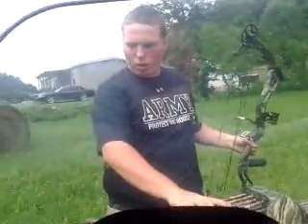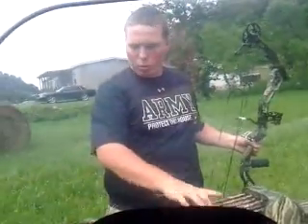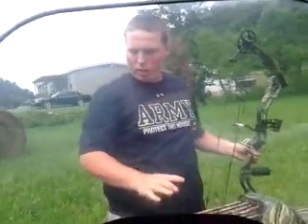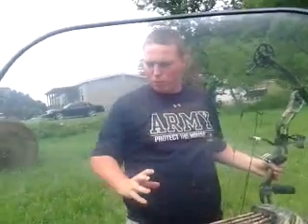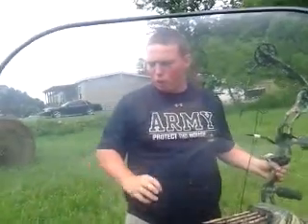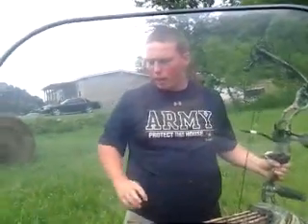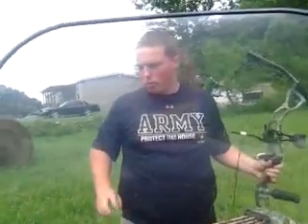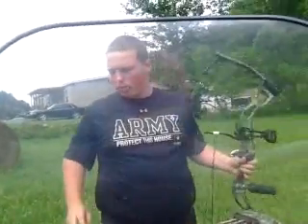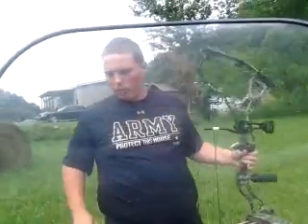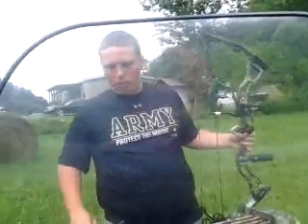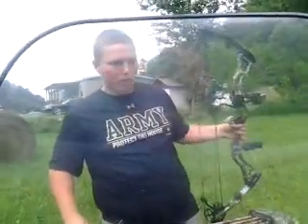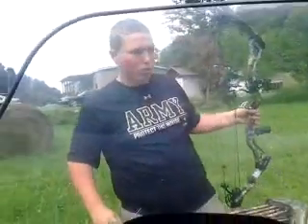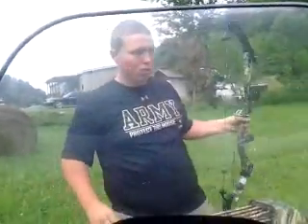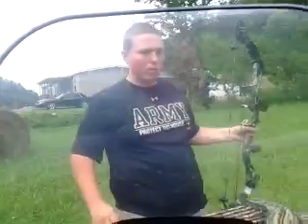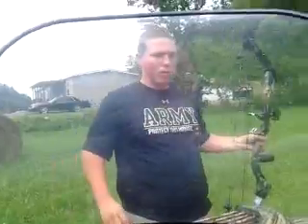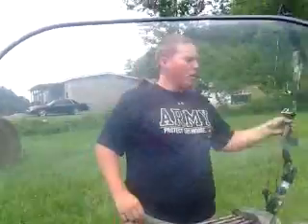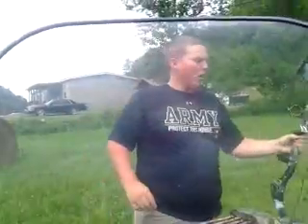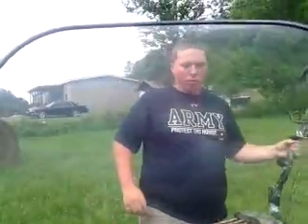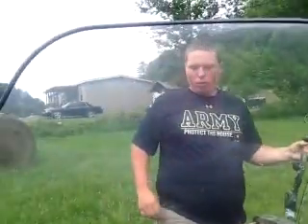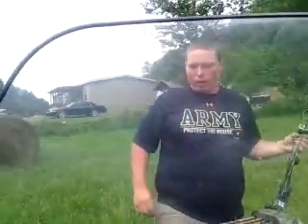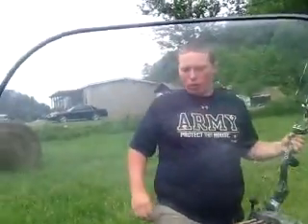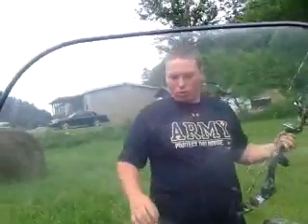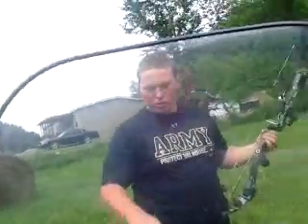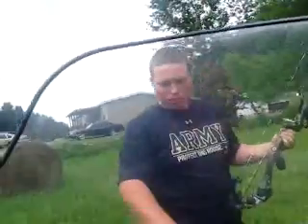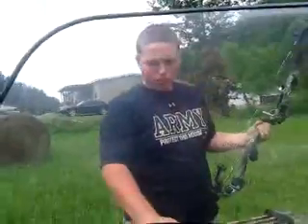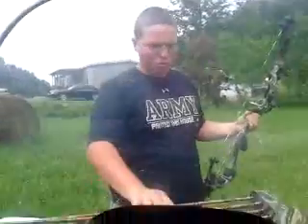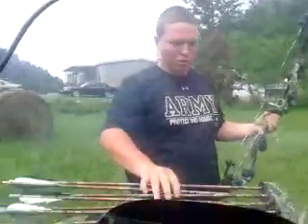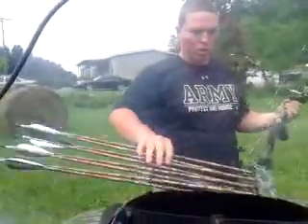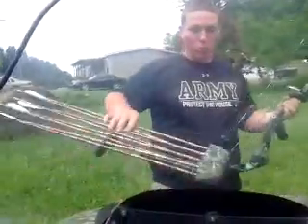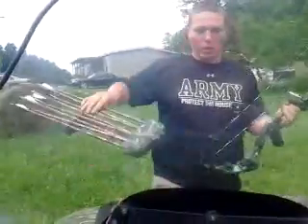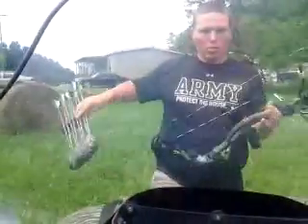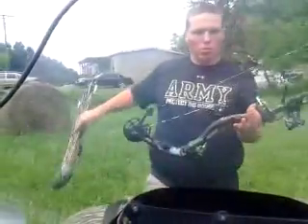I'm going to get some carbon arrows for actual hunting, but for right now I'm just going to use these aluminum arrows.